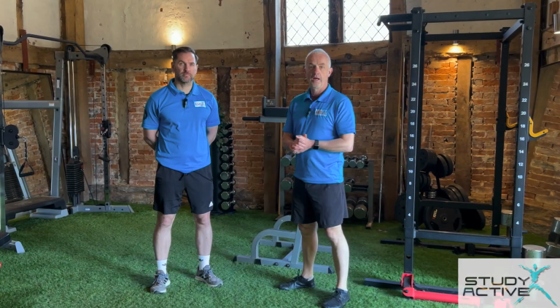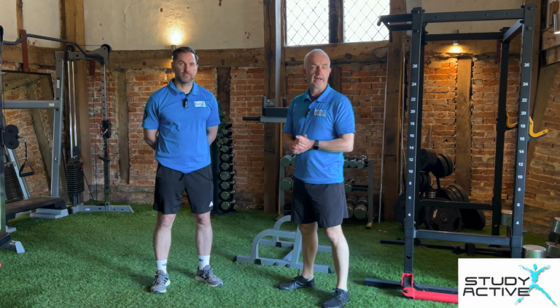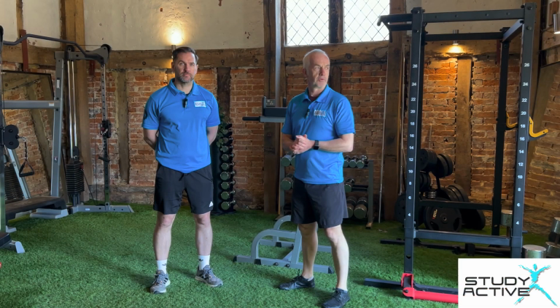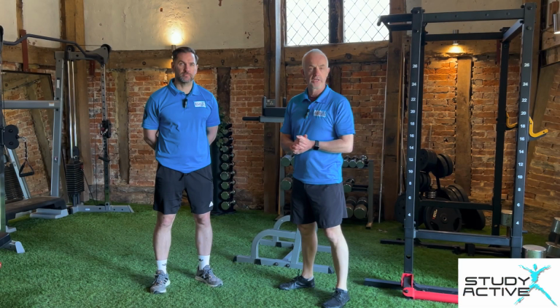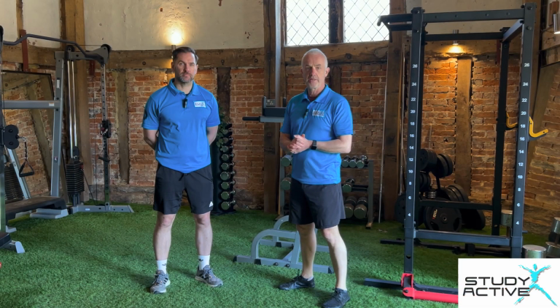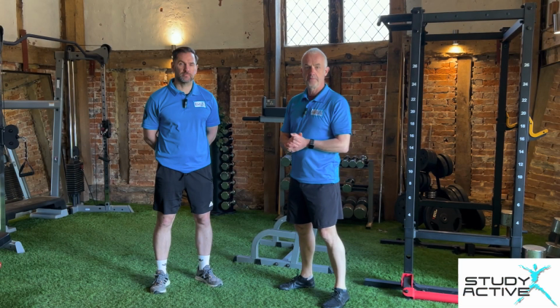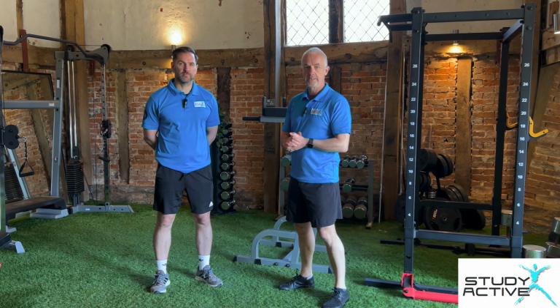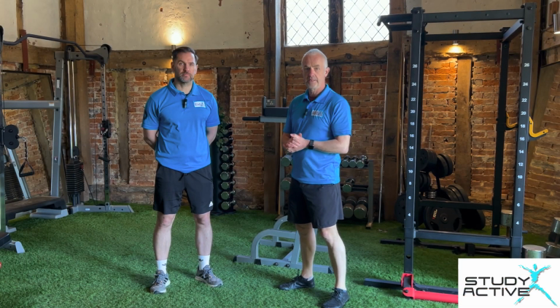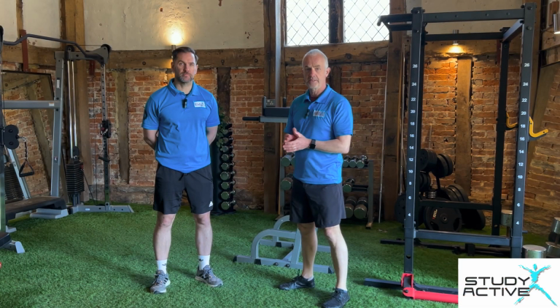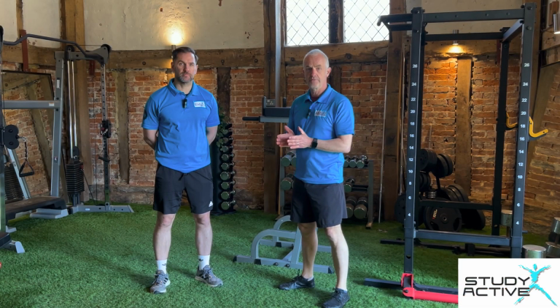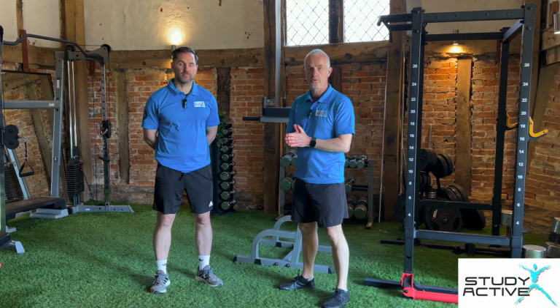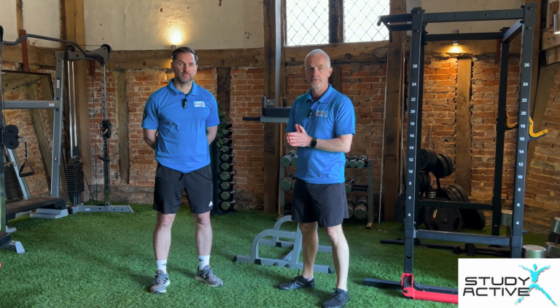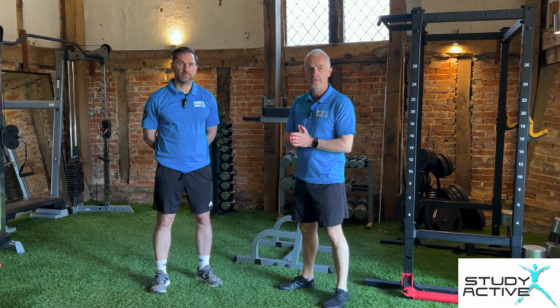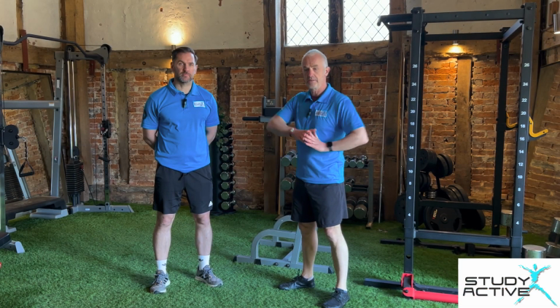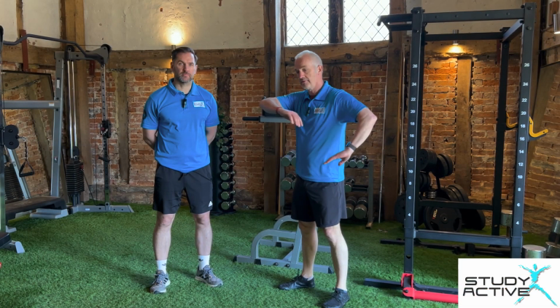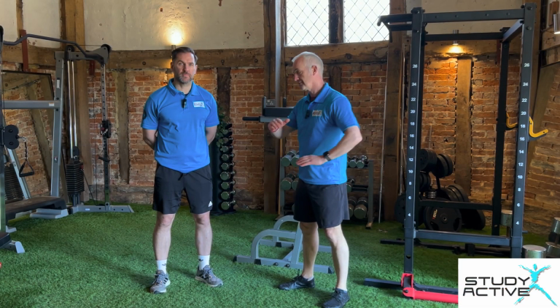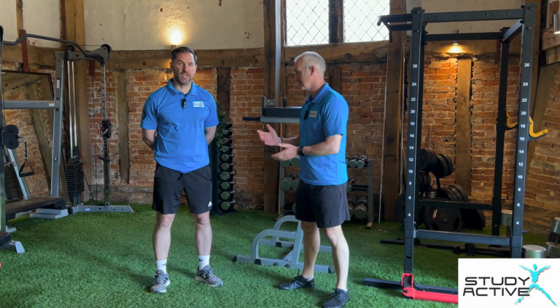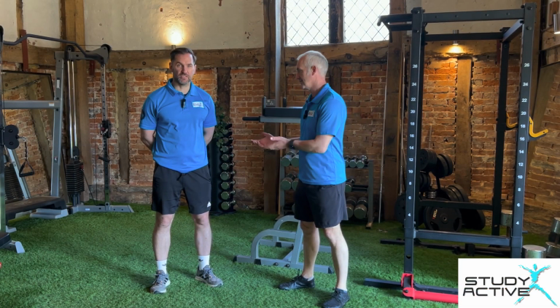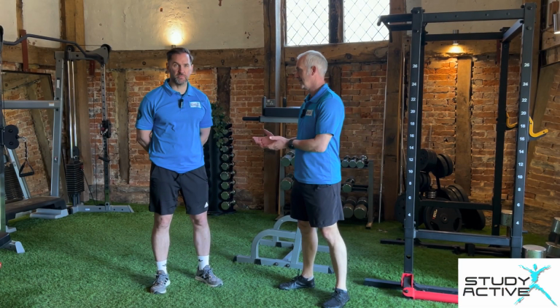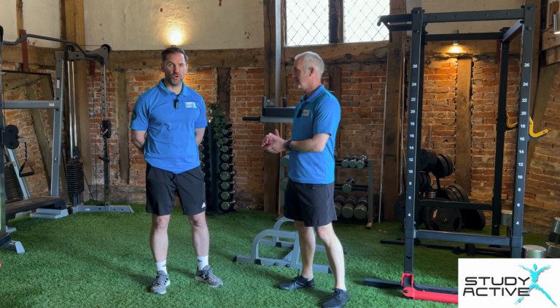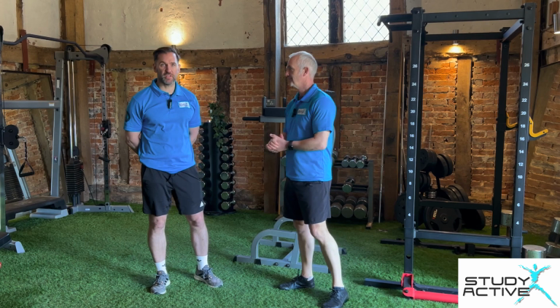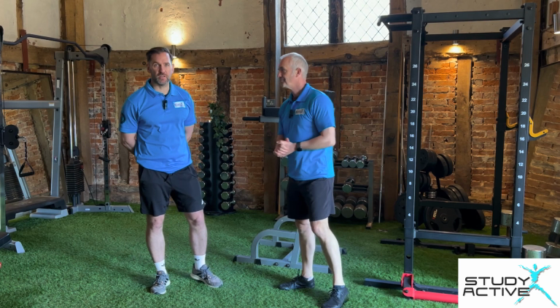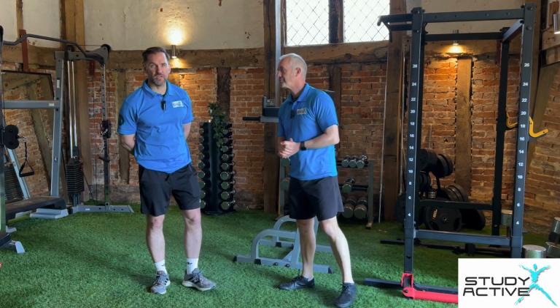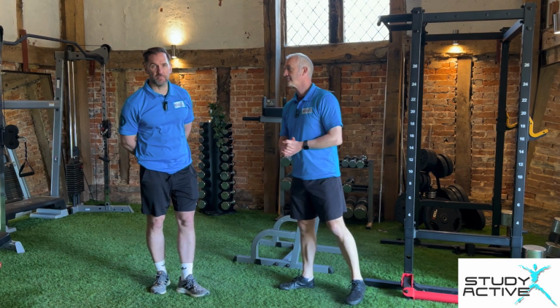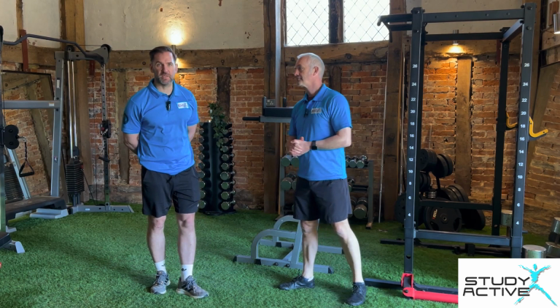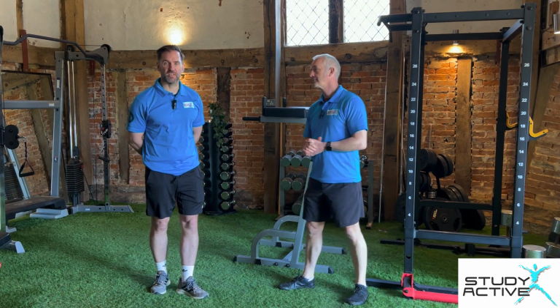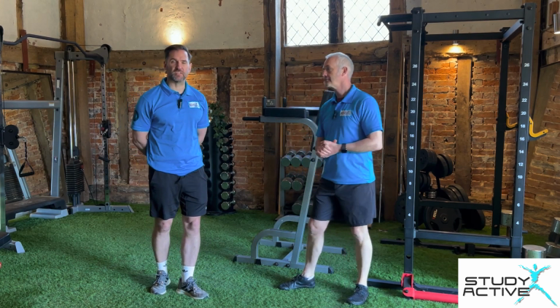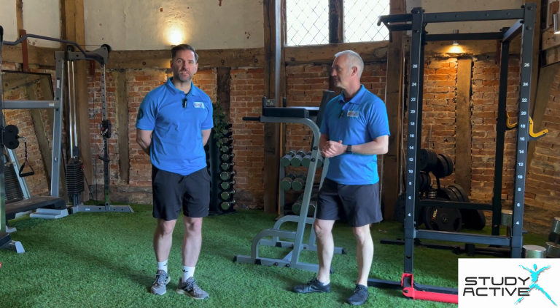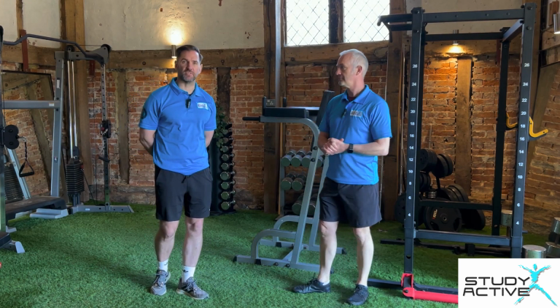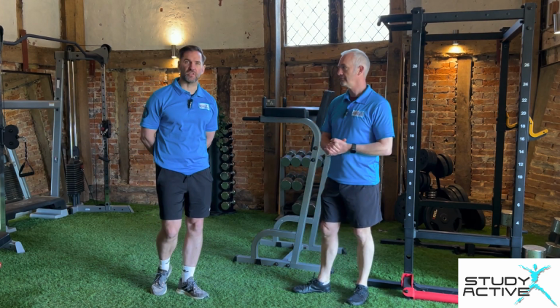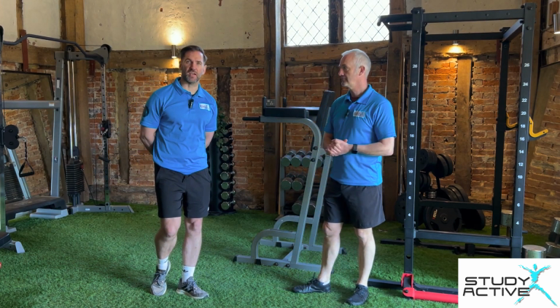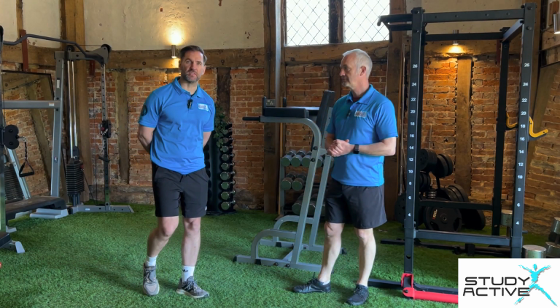Hi, I'm Chris, a PT and assessor for Study Active. And I'm Colin, a PT and assessor for Study Active.